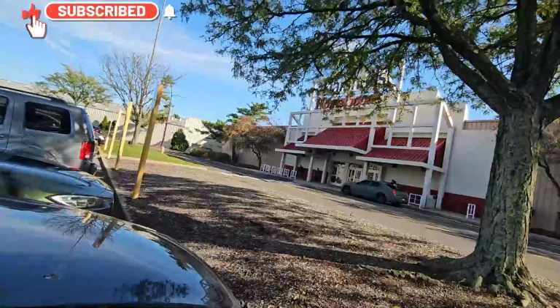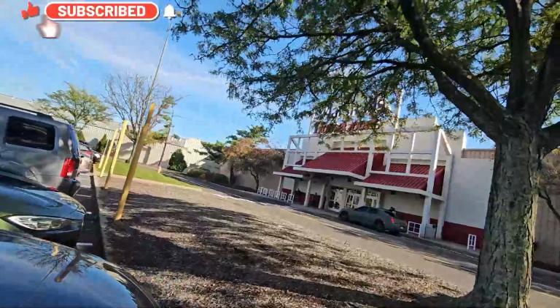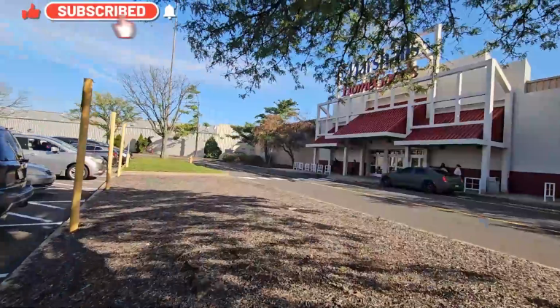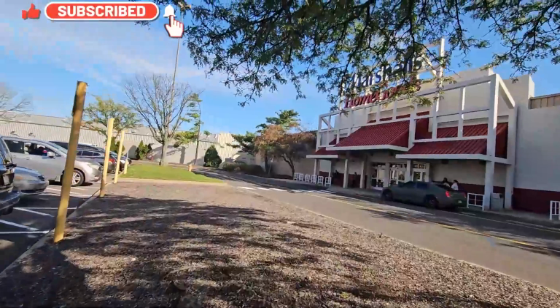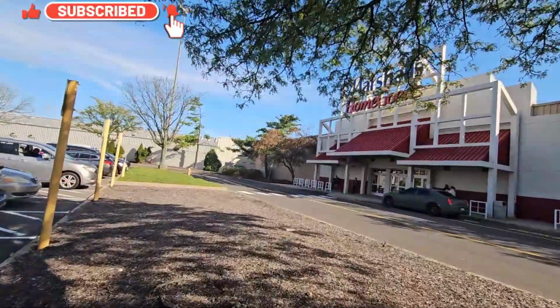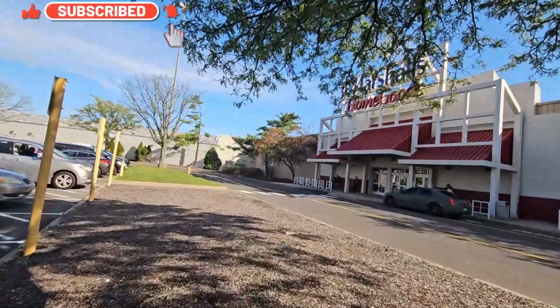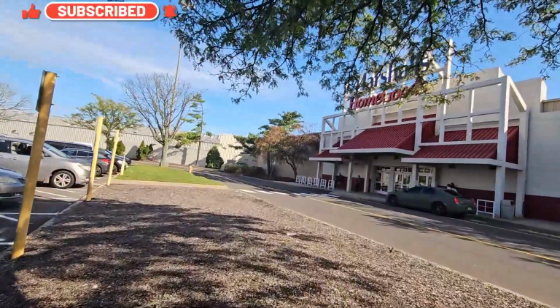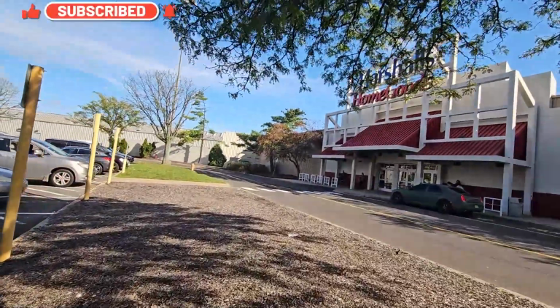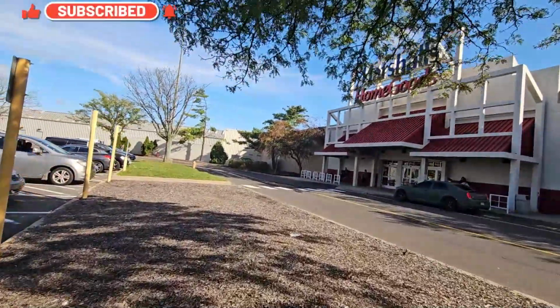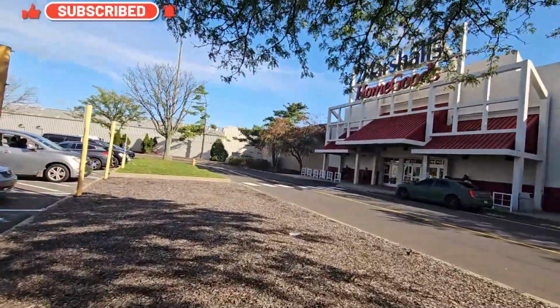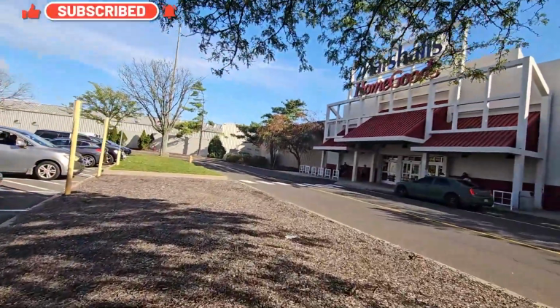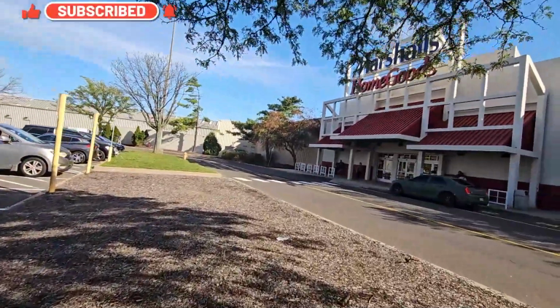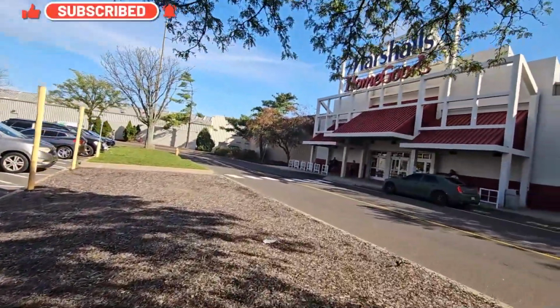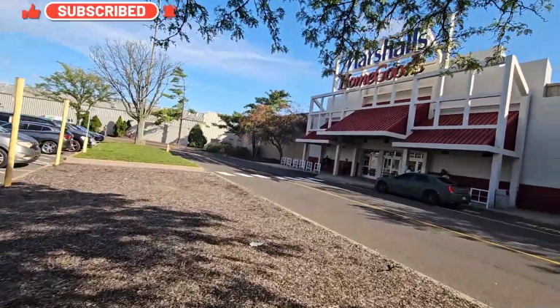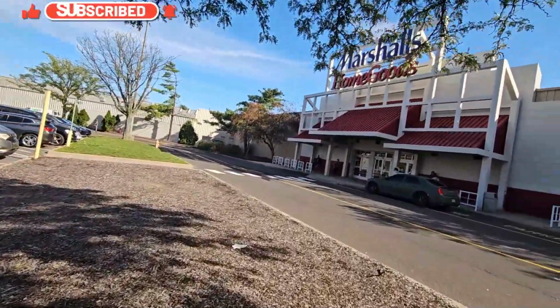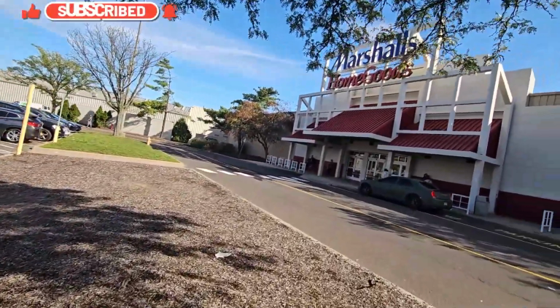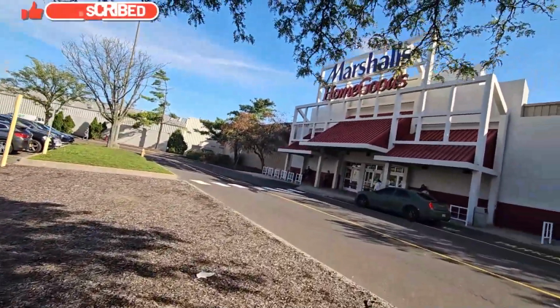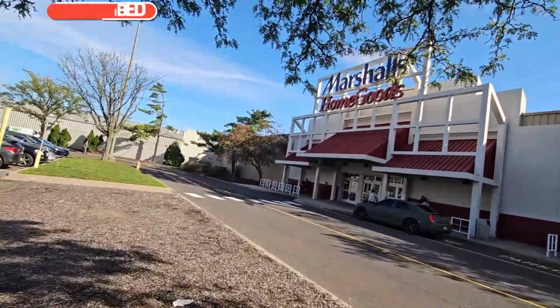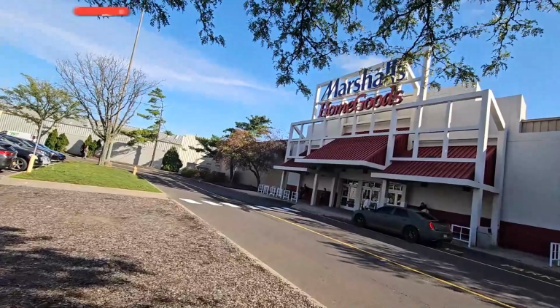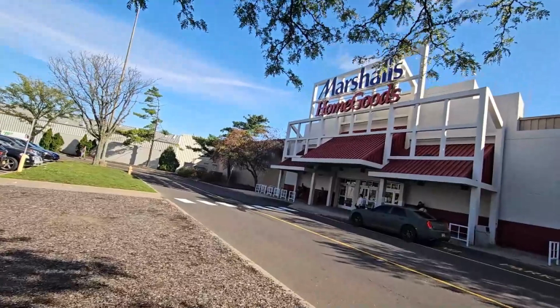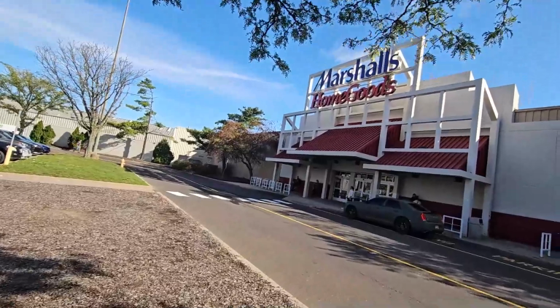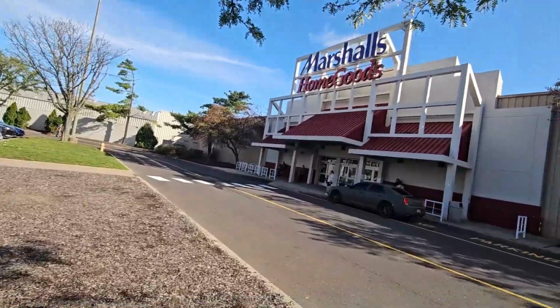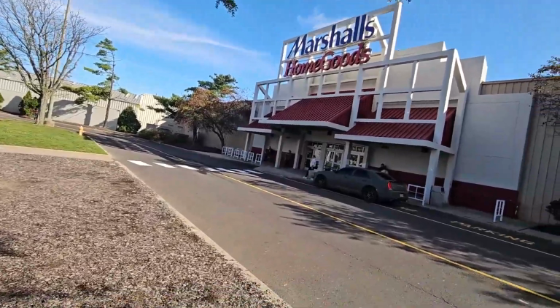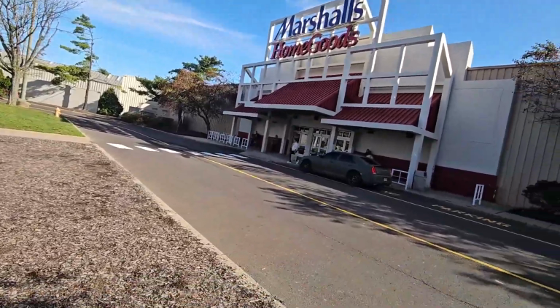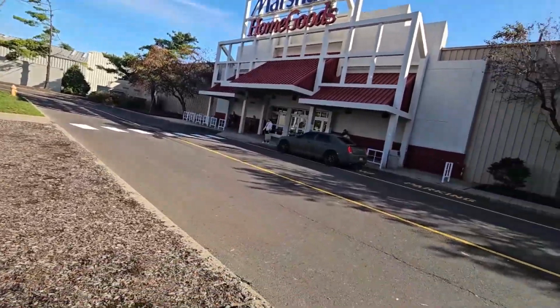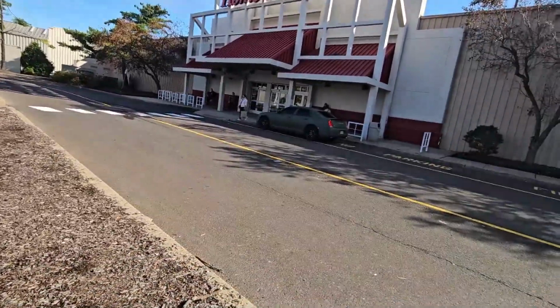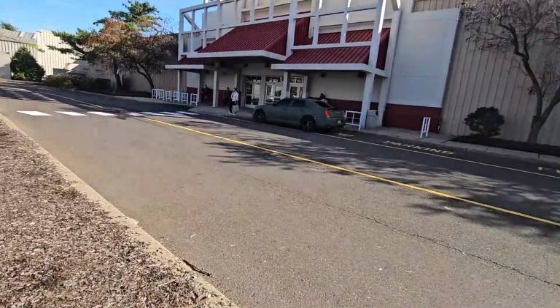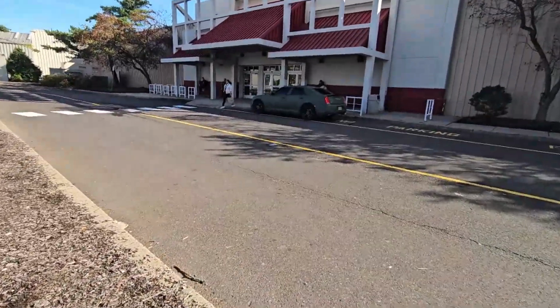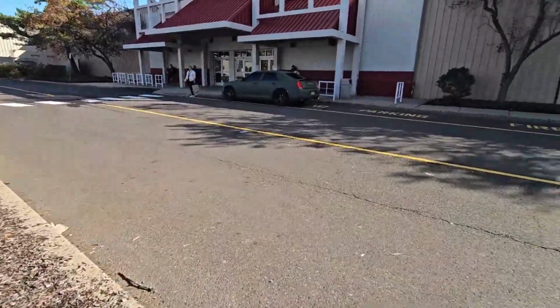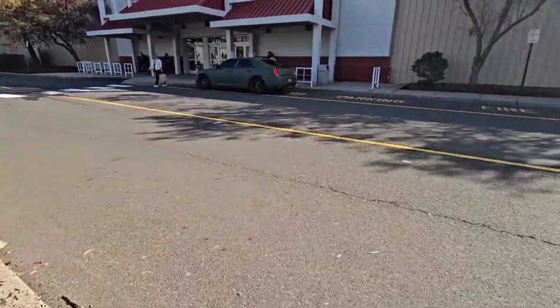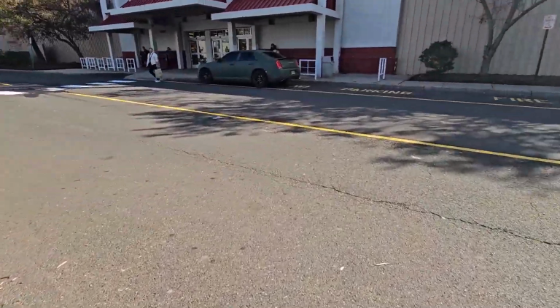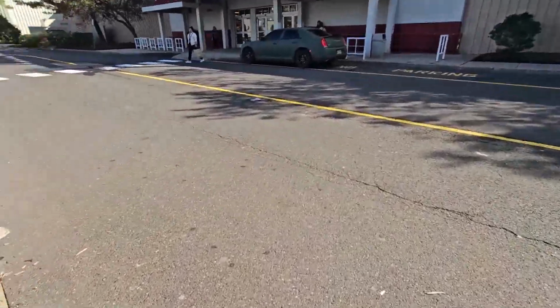Let's go to Marshall's and see what we find this time. Hopefully I'll find some good stuff - cross your fingers for me guys, let's go!